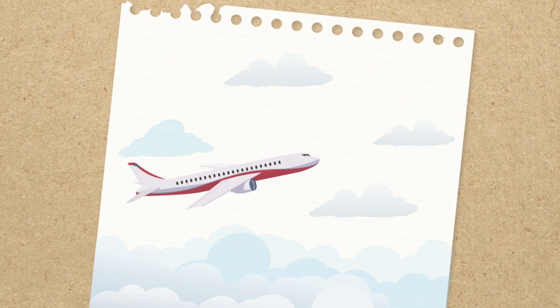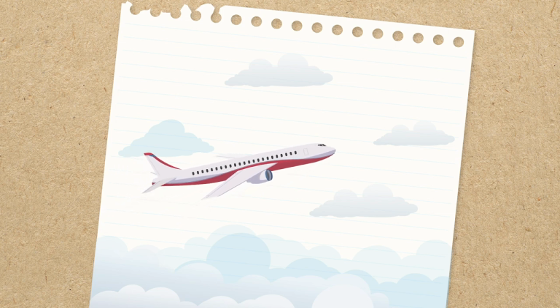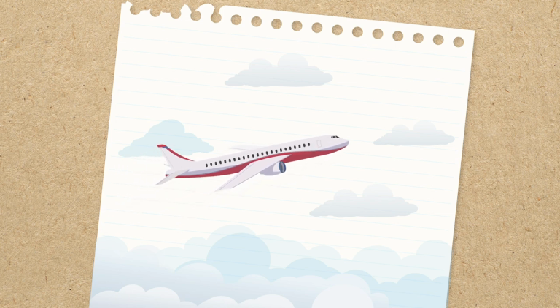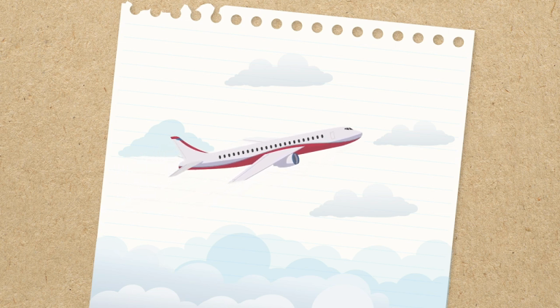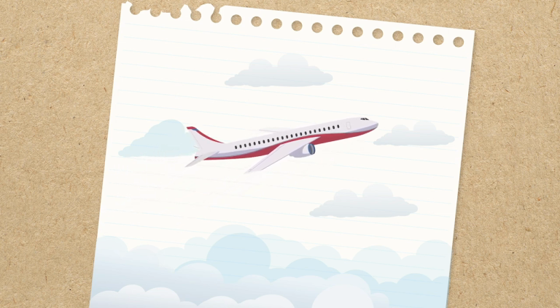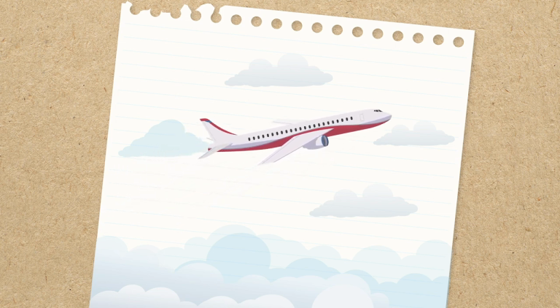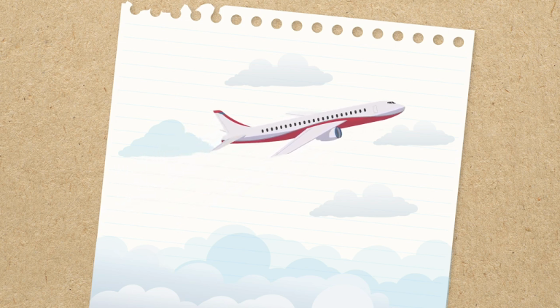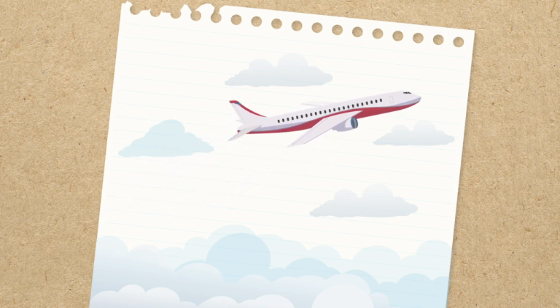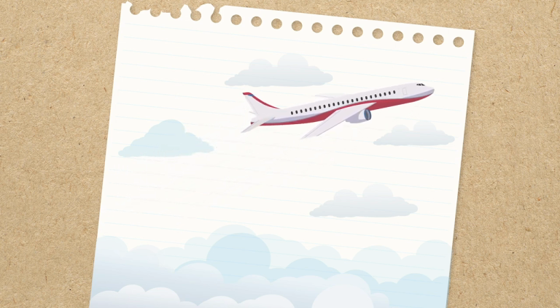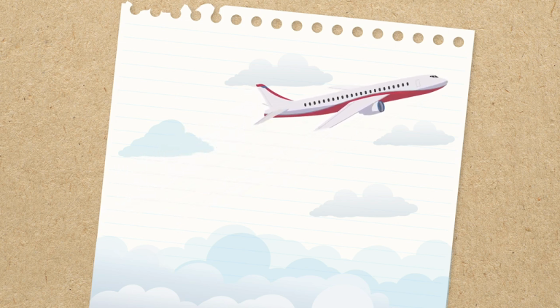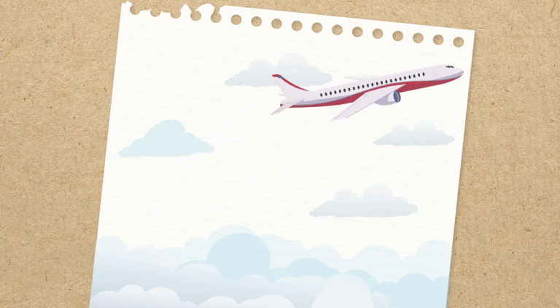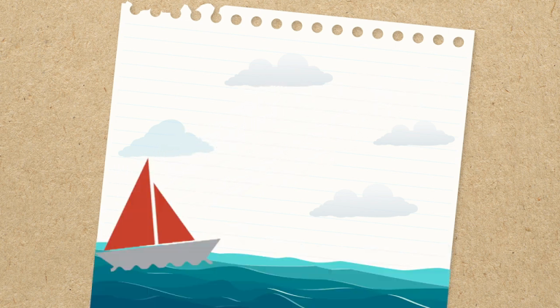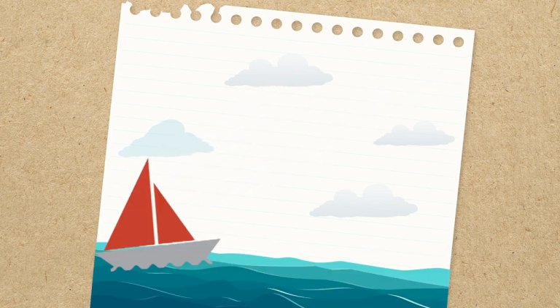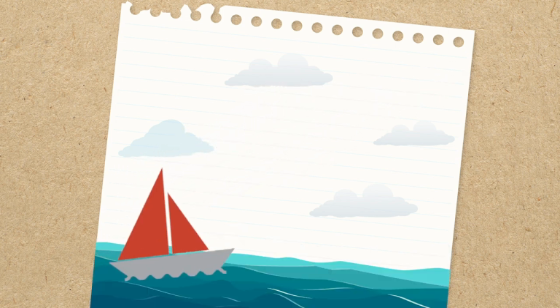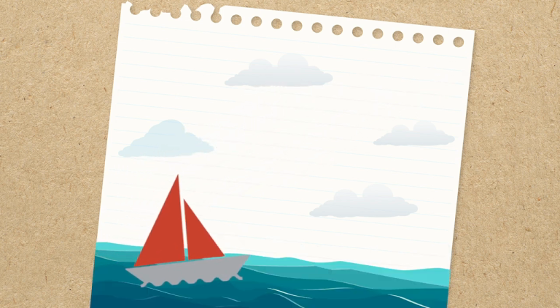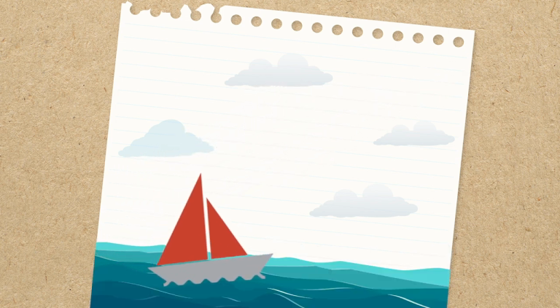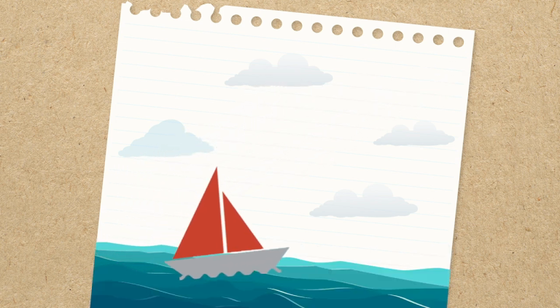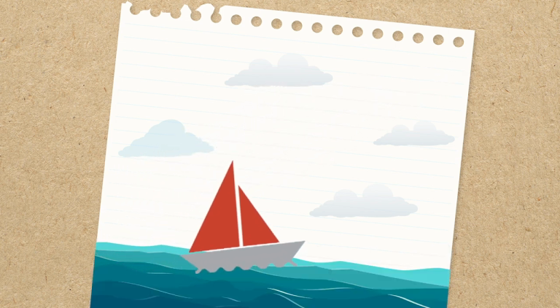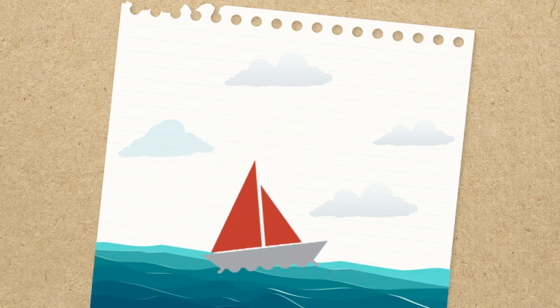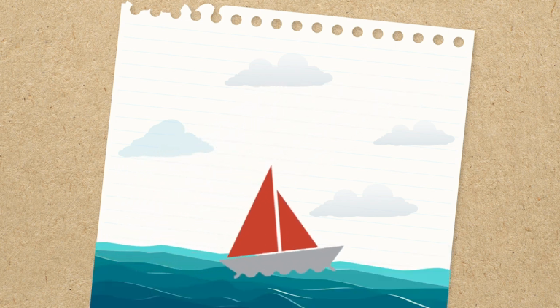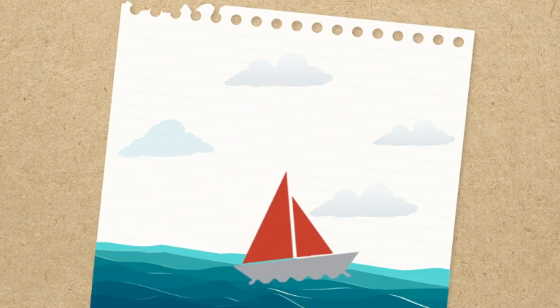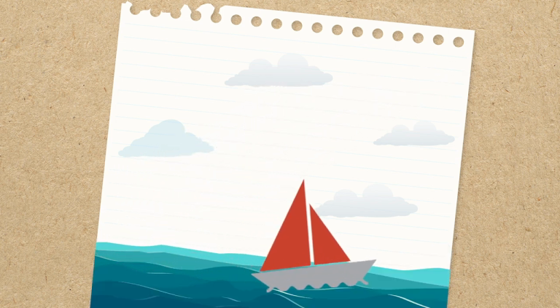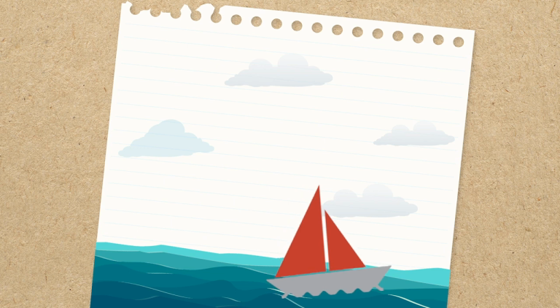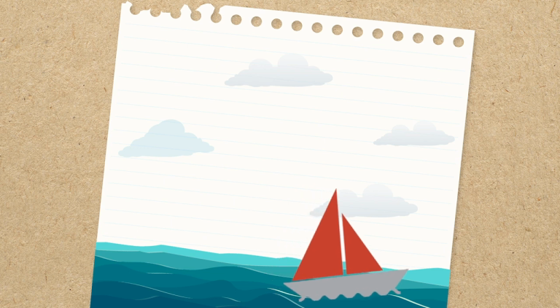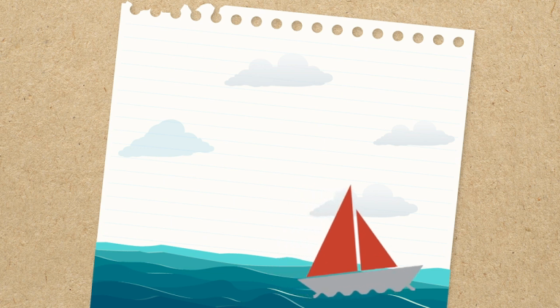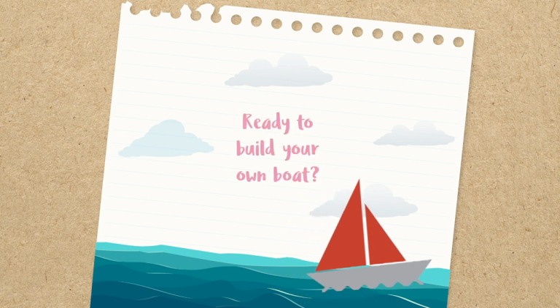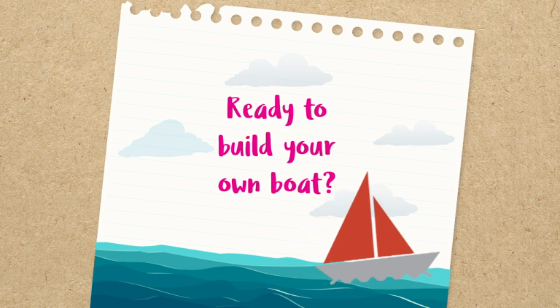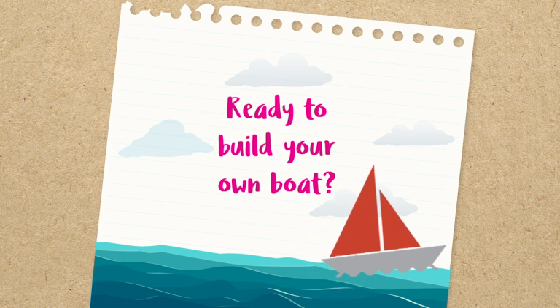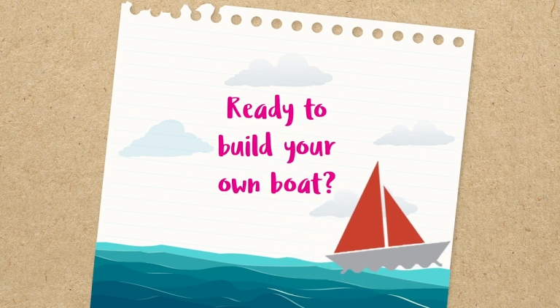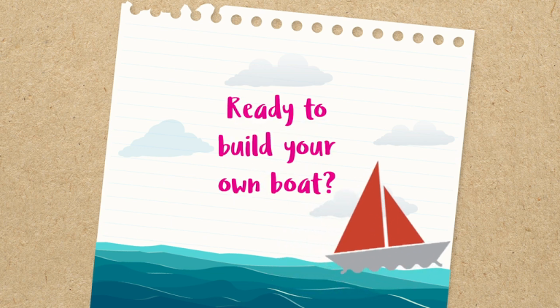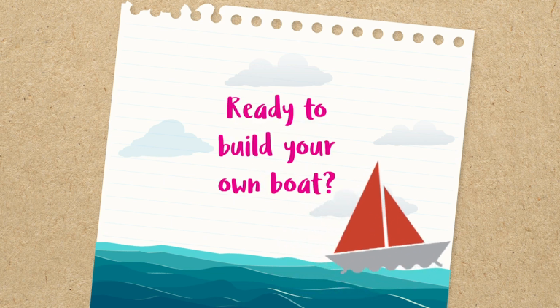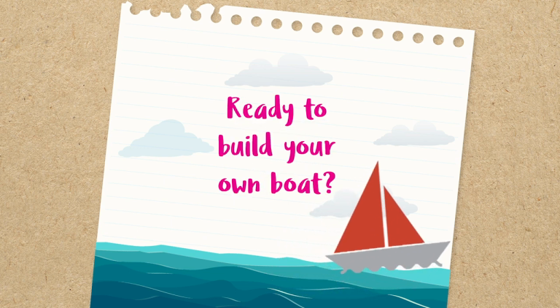Air and wind can be really powerful — they help airplanes fly and sailboats to travel. Ready to build your own boat?